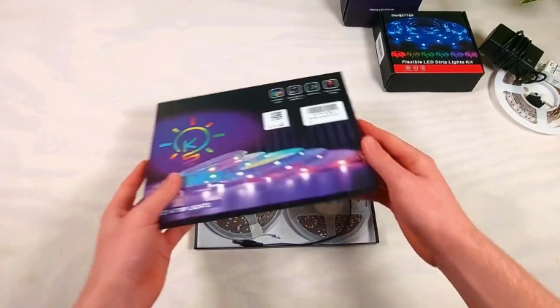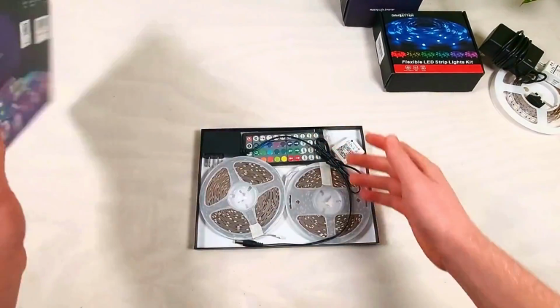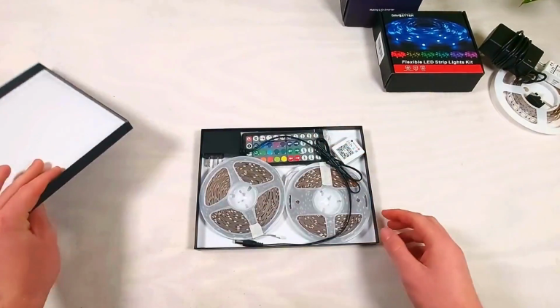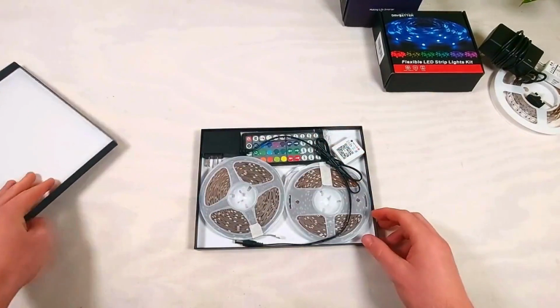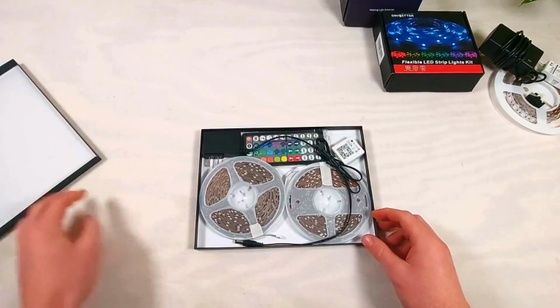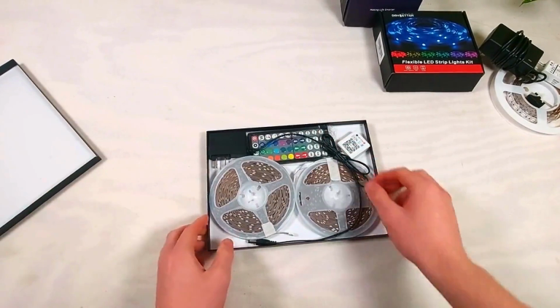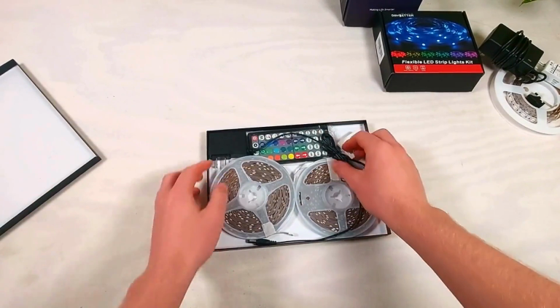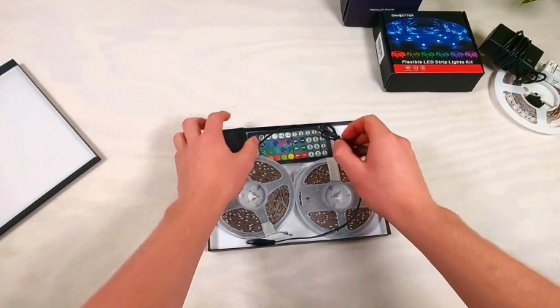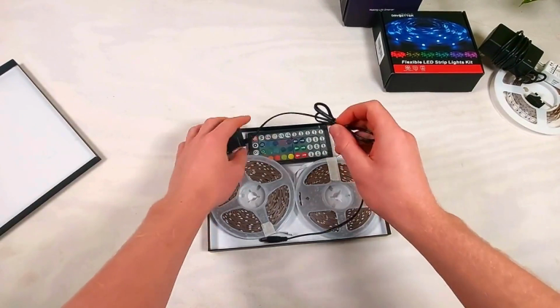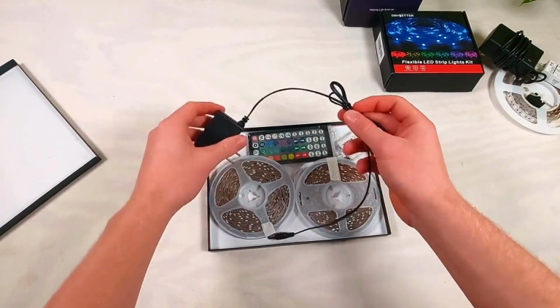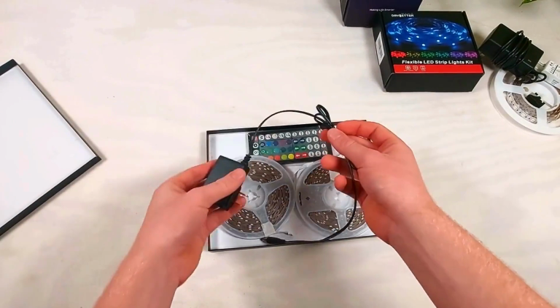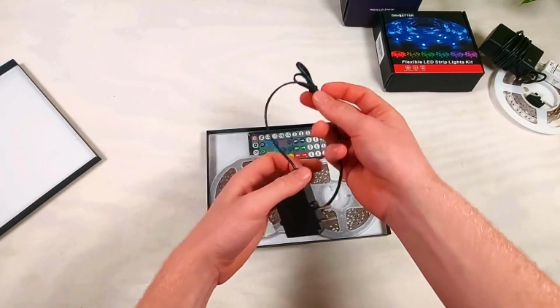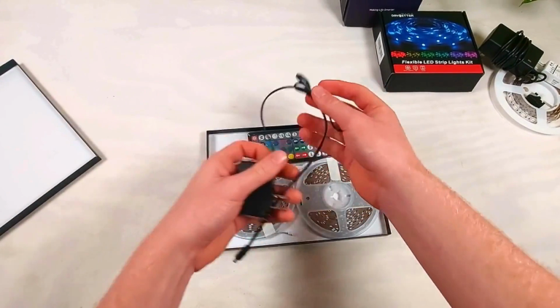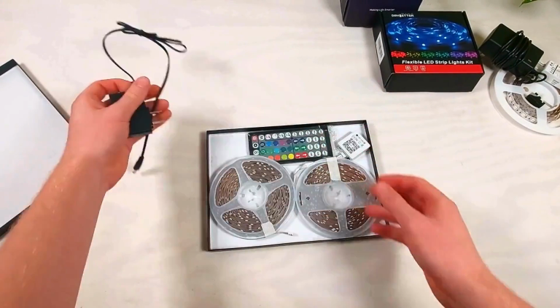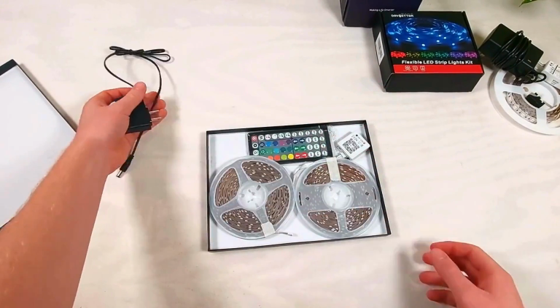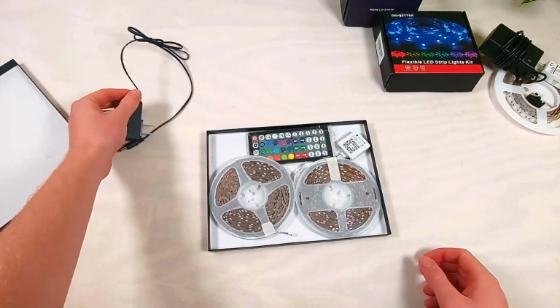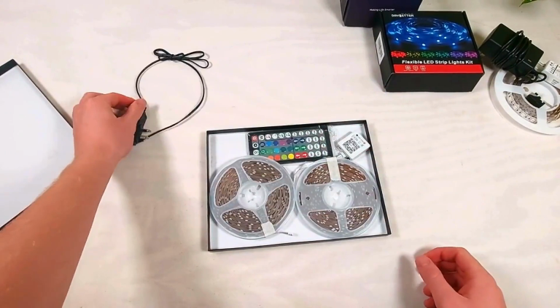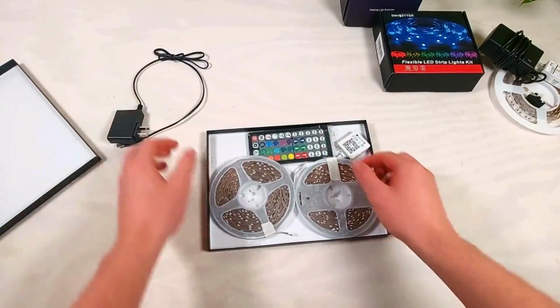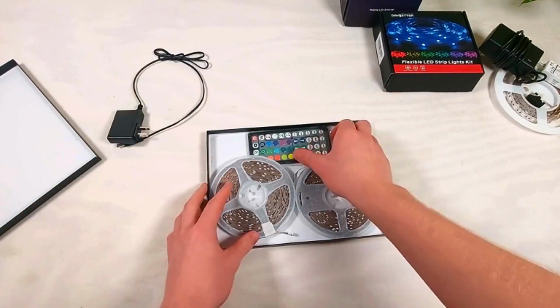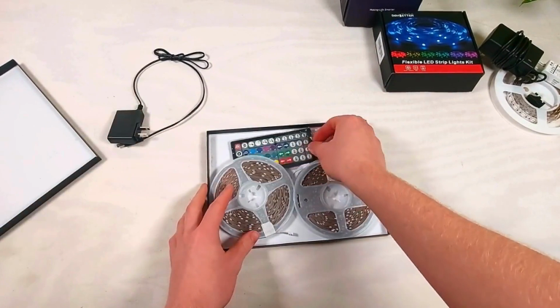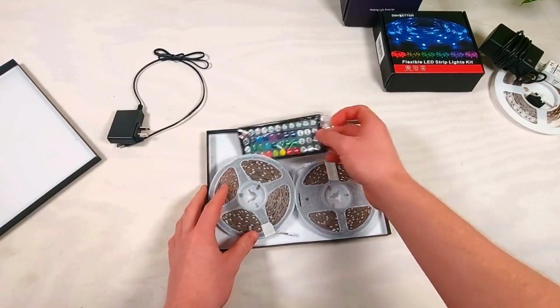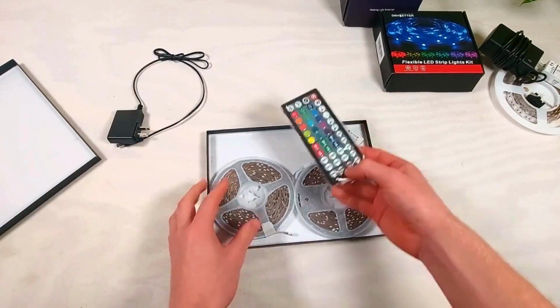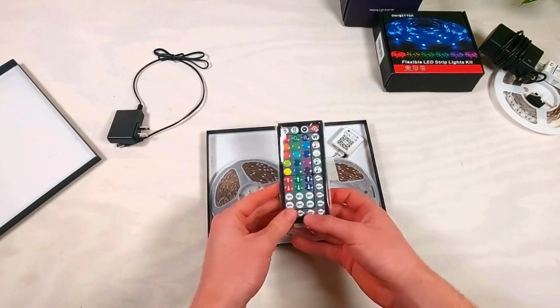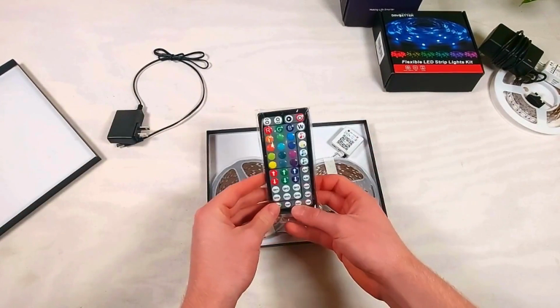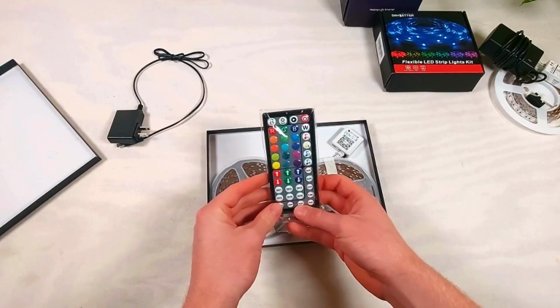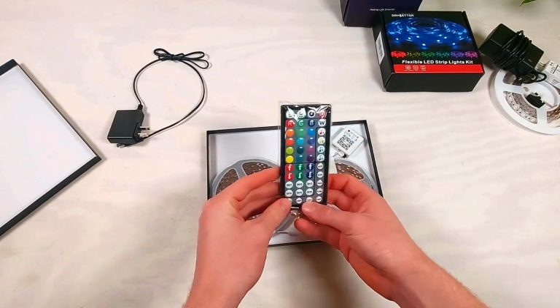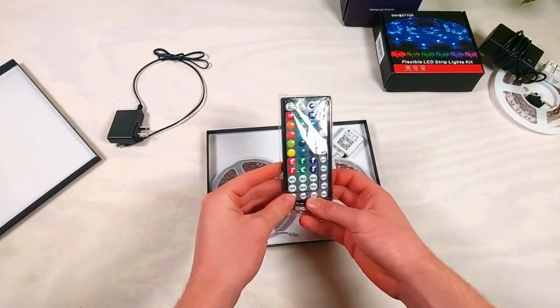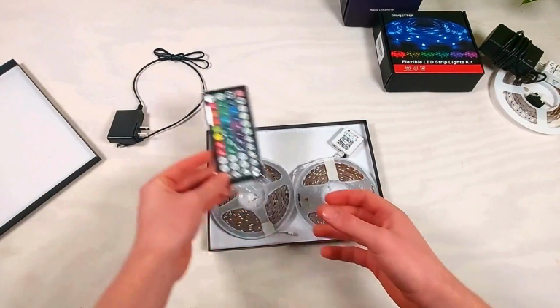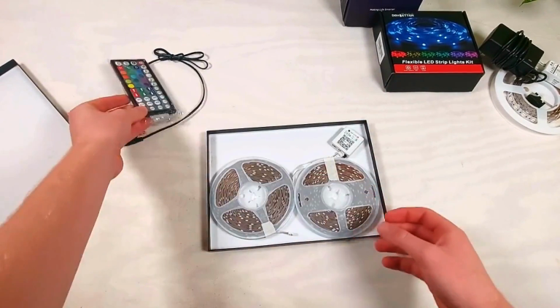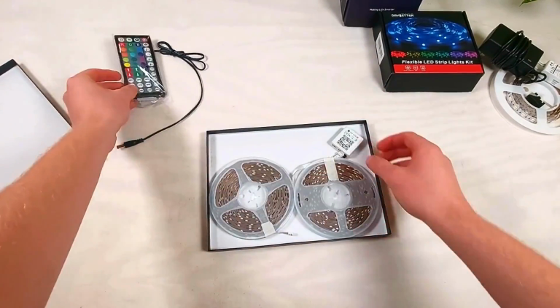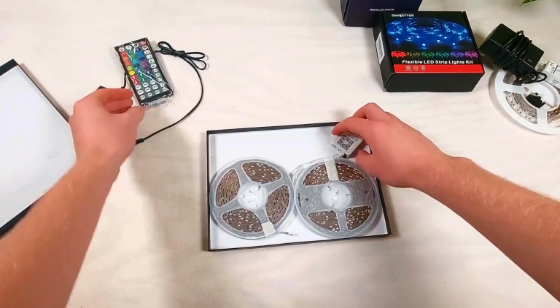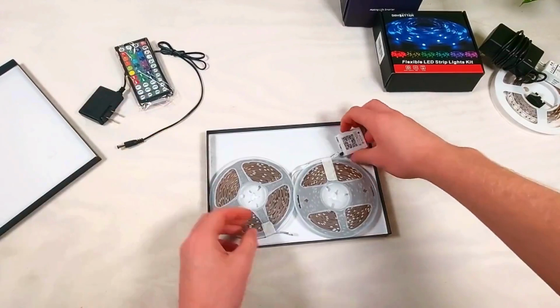Each kit generally includes a power supply, a remote, and a controller, besides the LED strip.